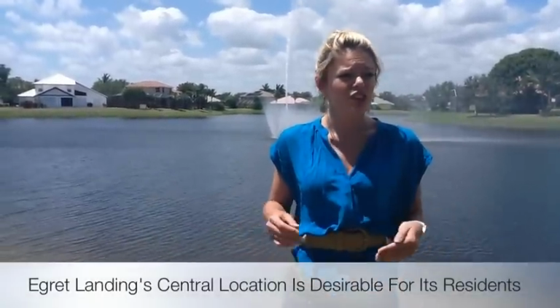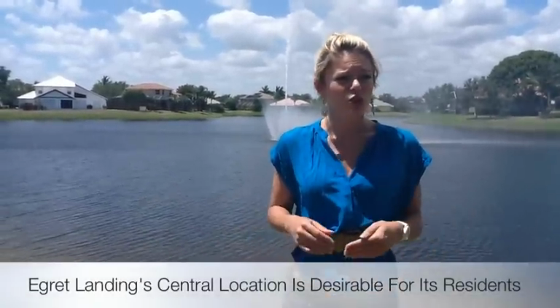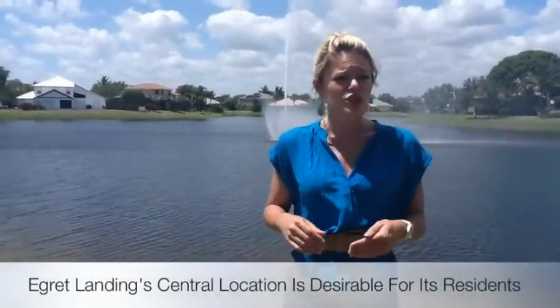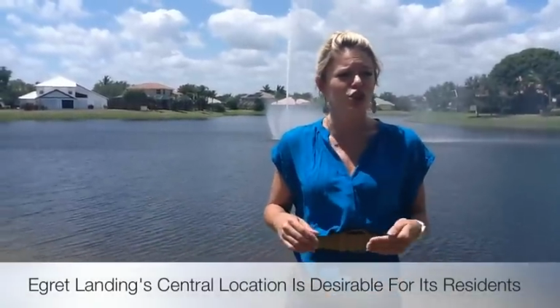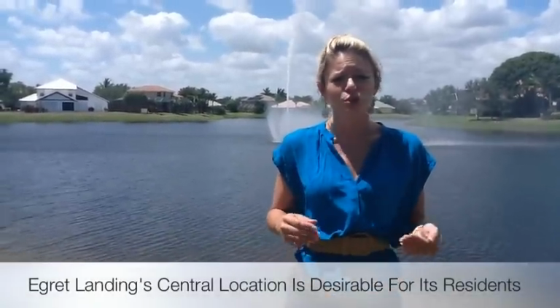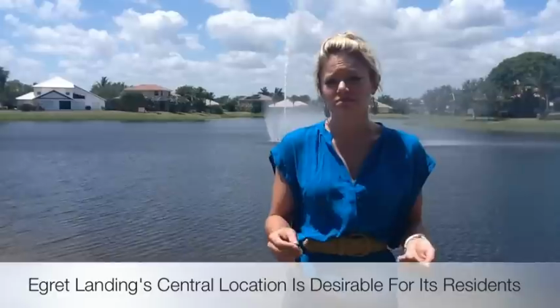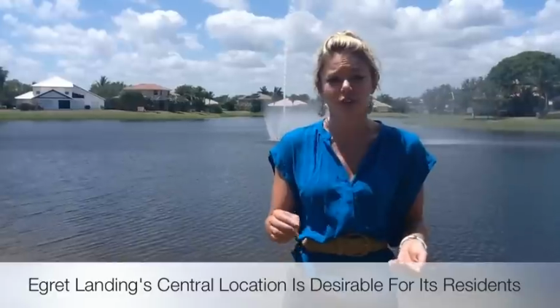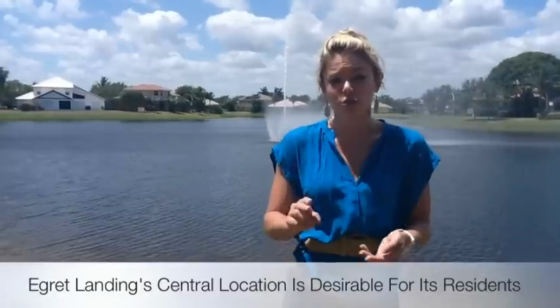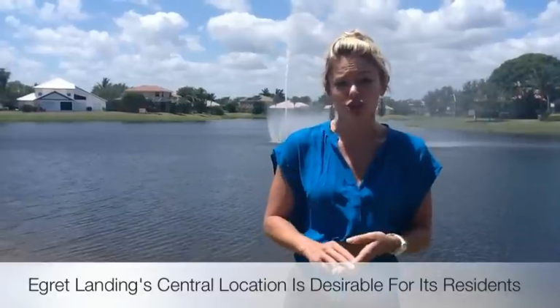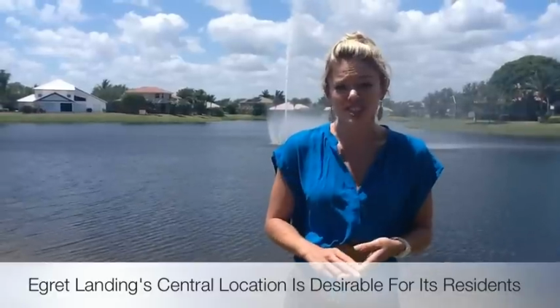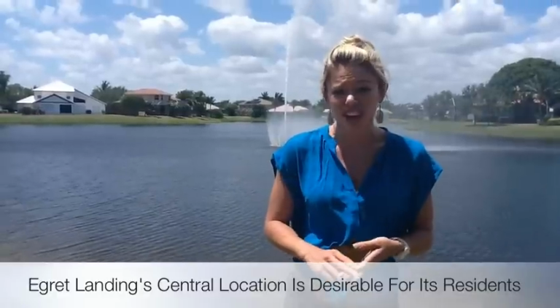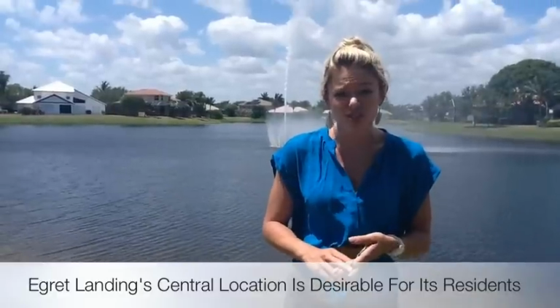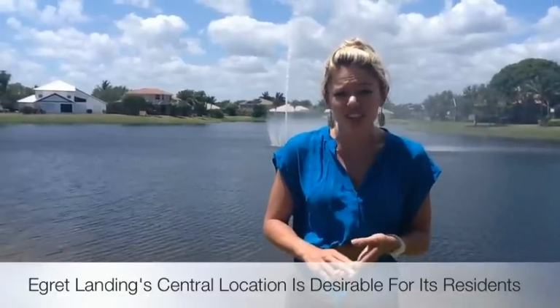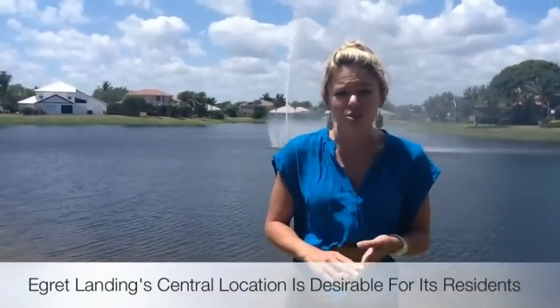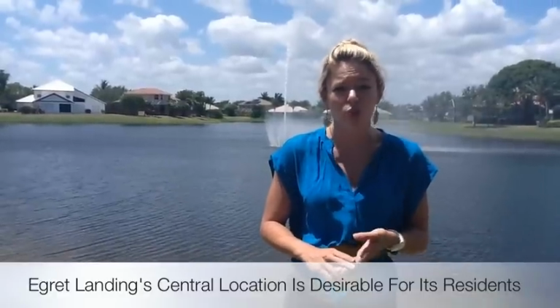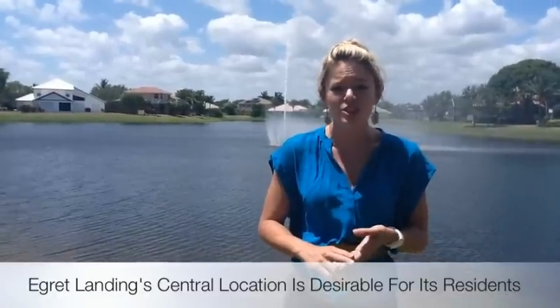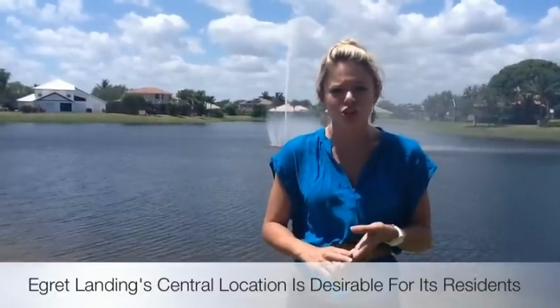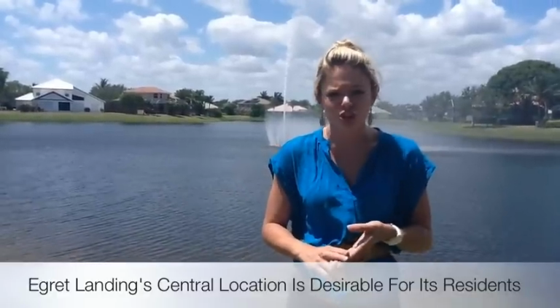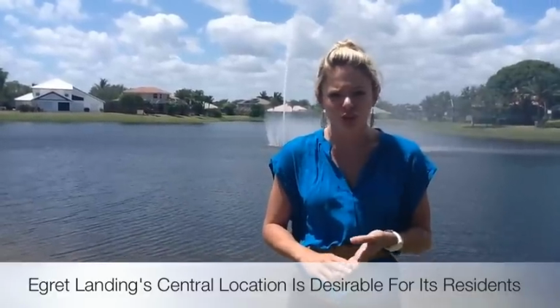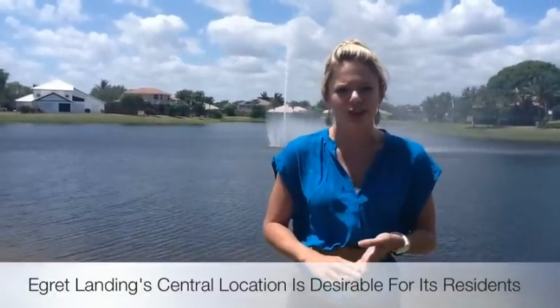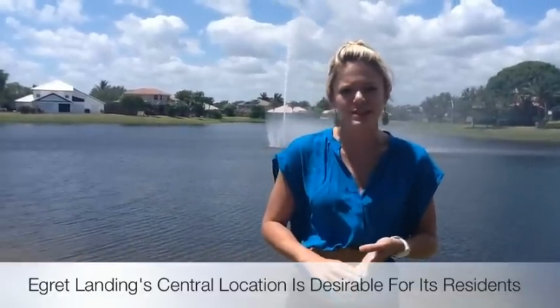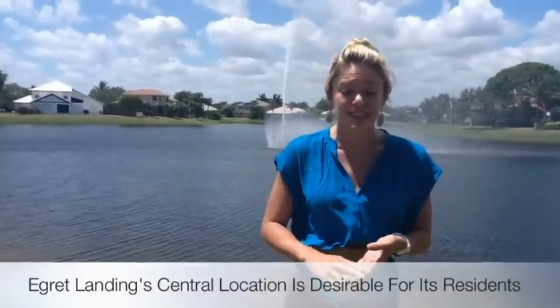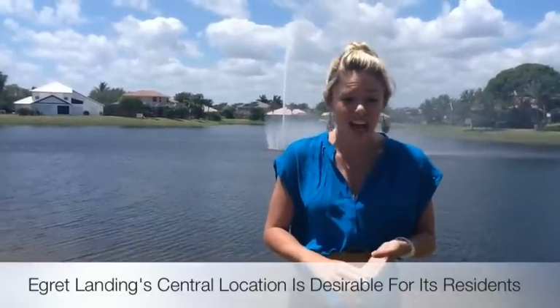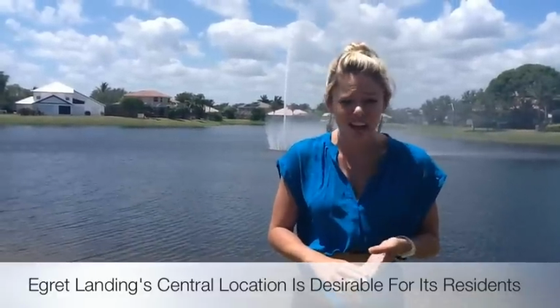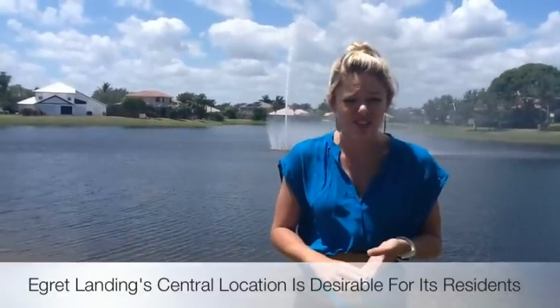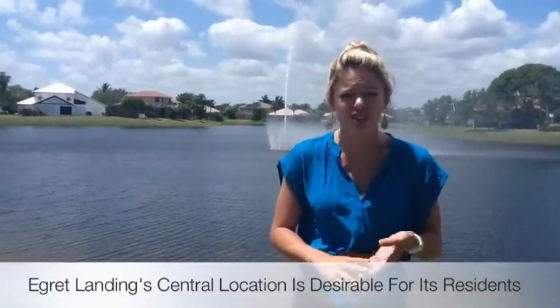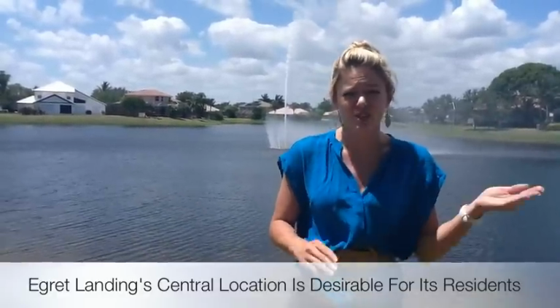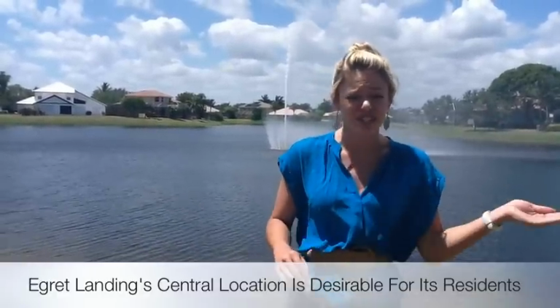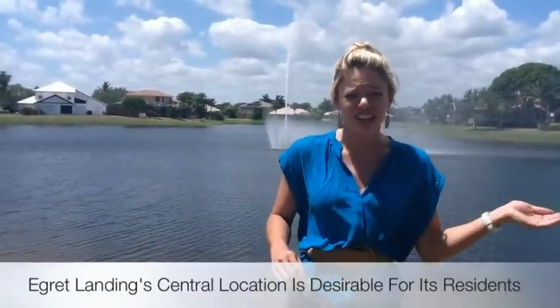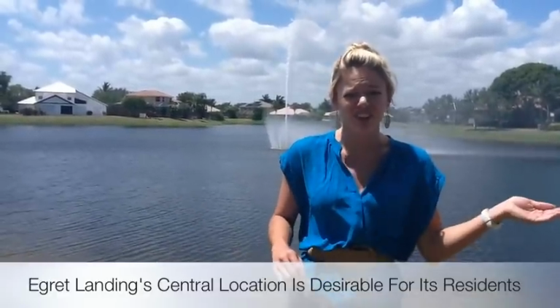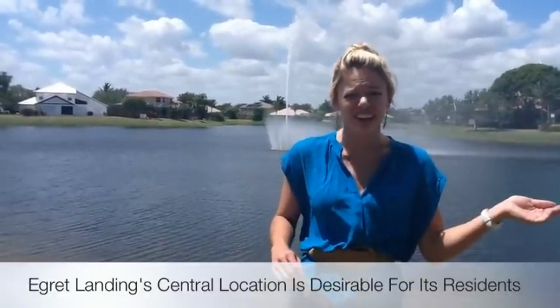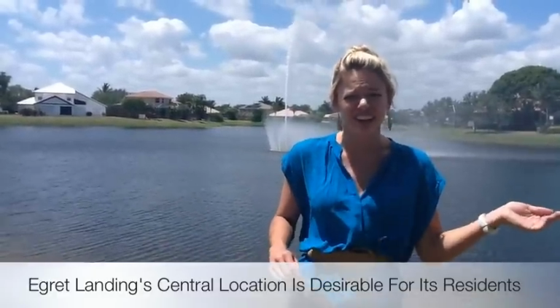It's close to a few churches — you can actually walk to church, you can walk to the synagogue, because there's also a synagogue right here.